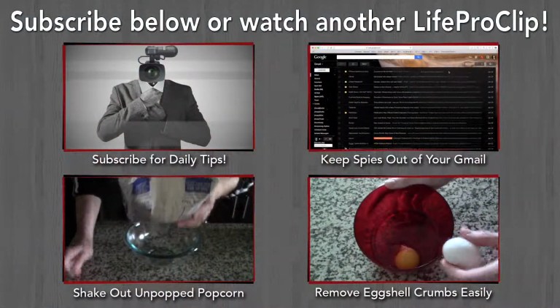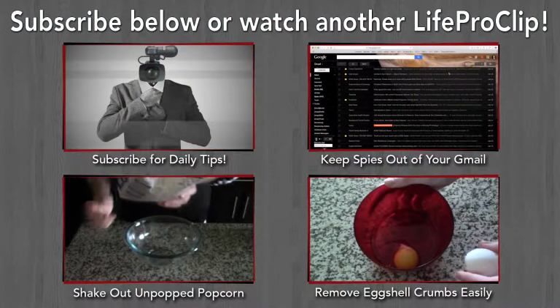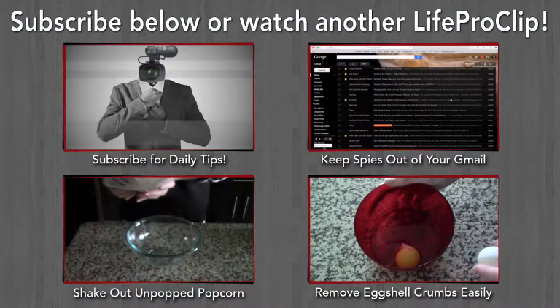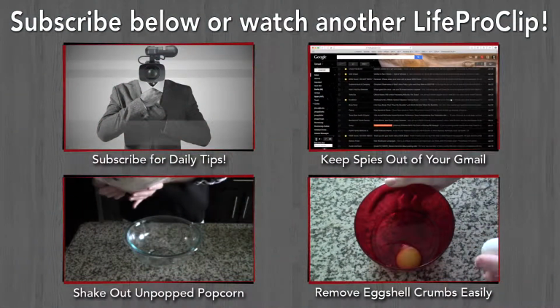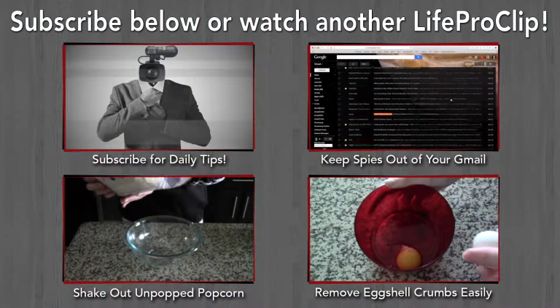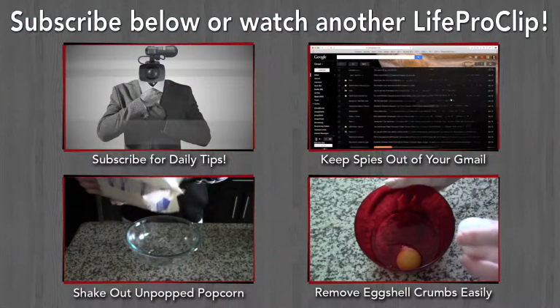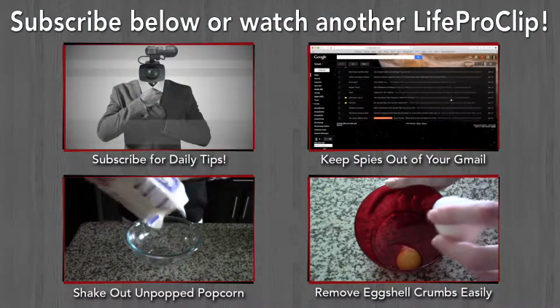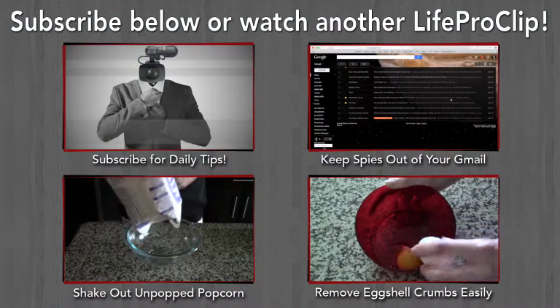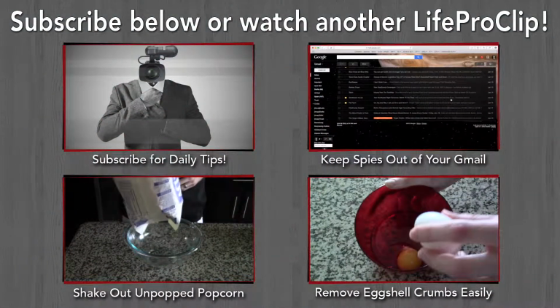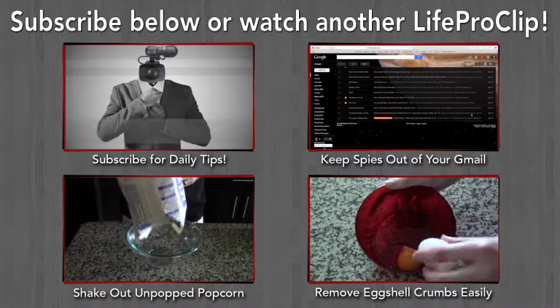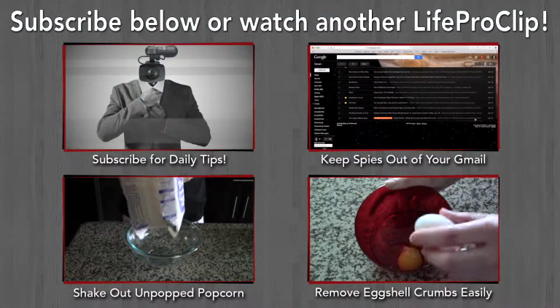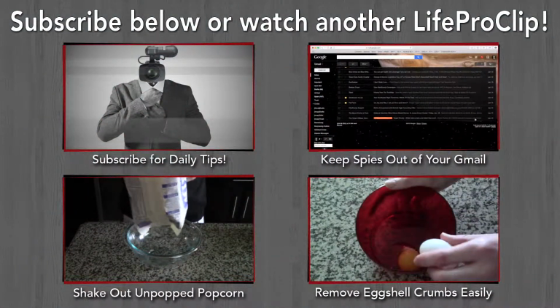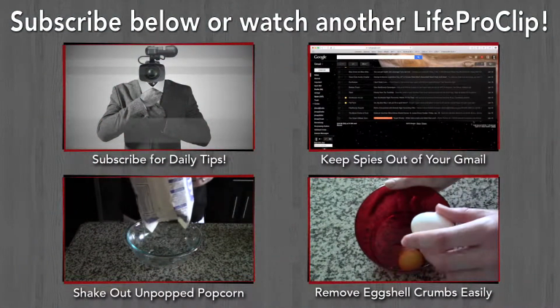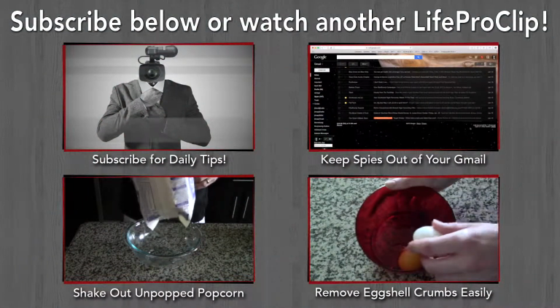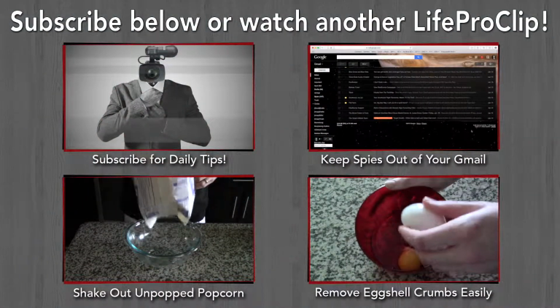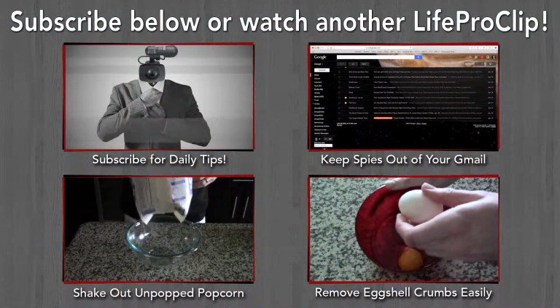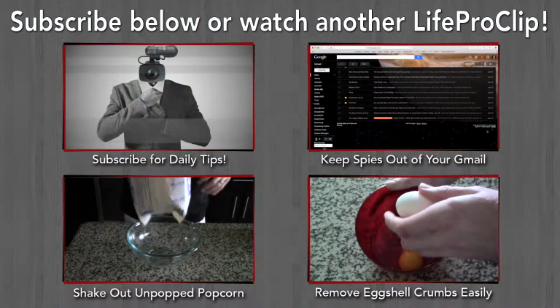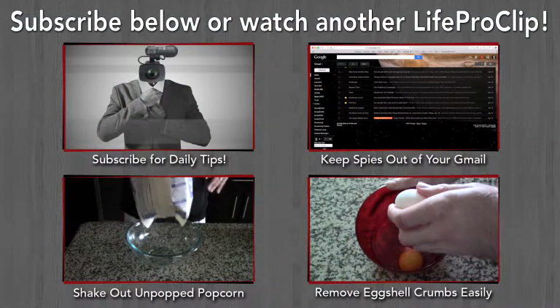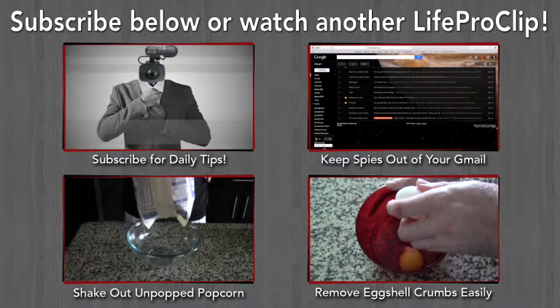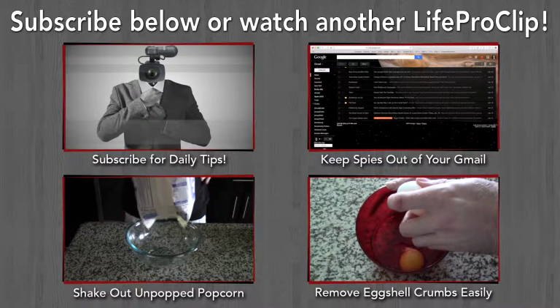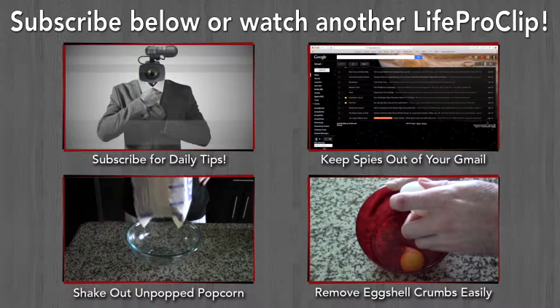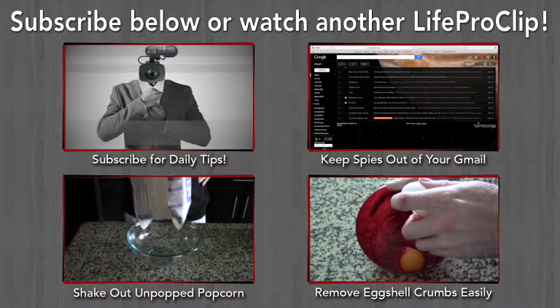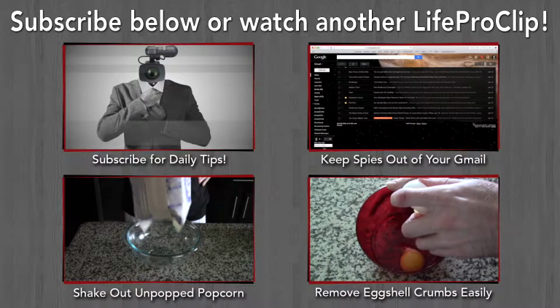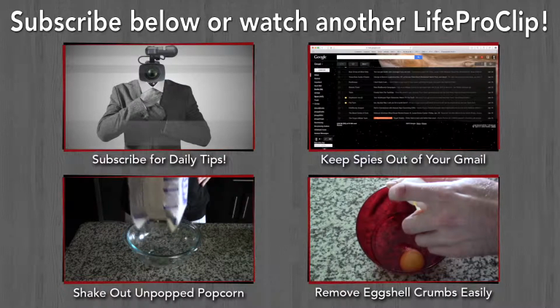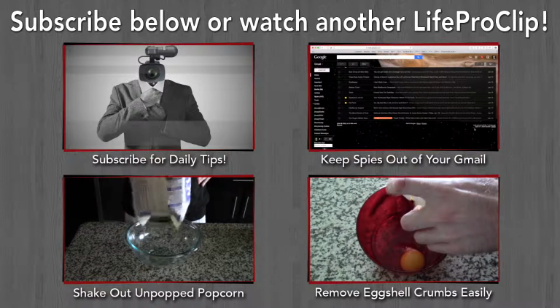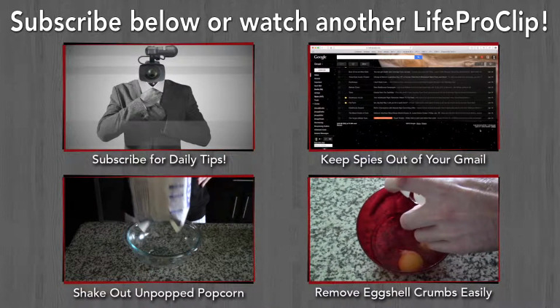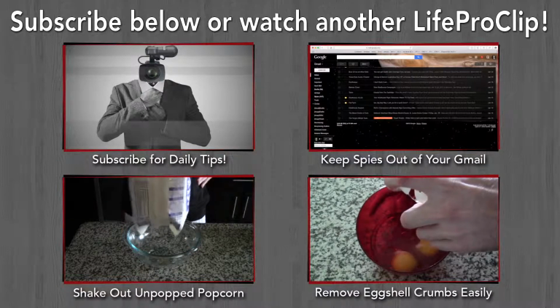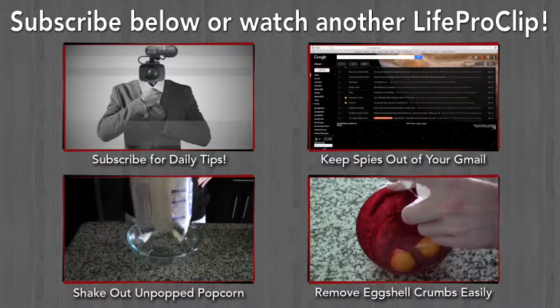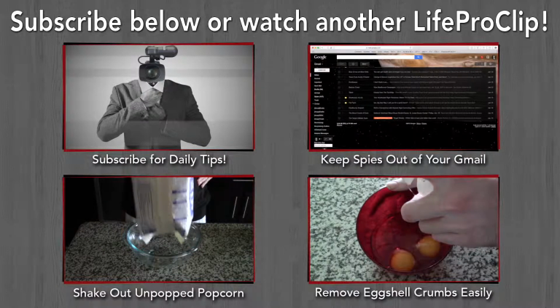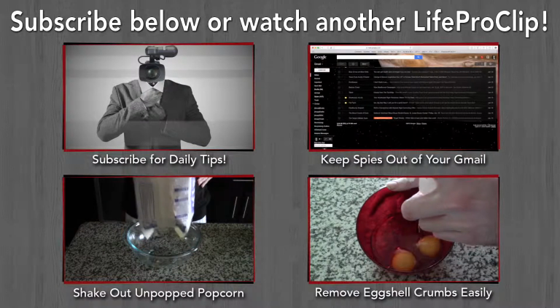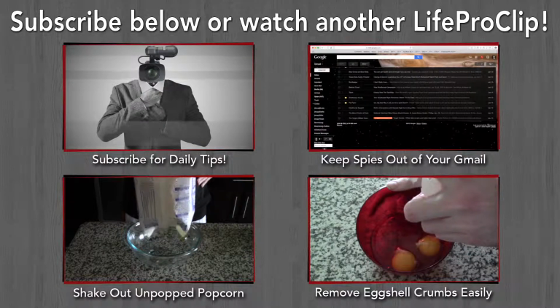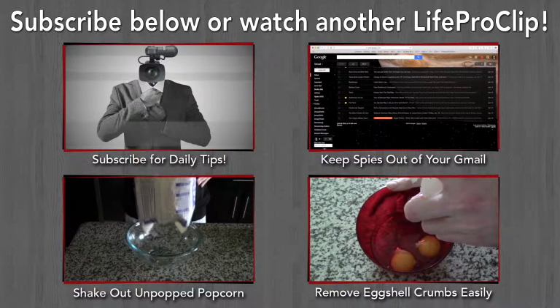Interested in more pro tips? Subscribe below to get new pro tips daily, or check out some of our other videos.